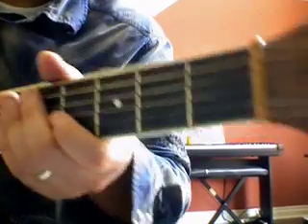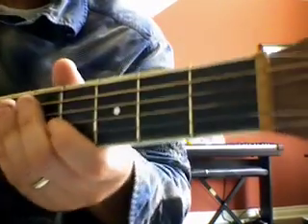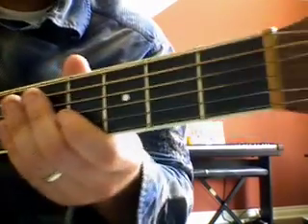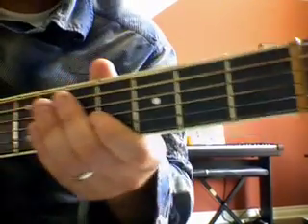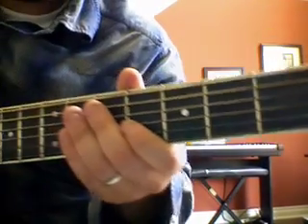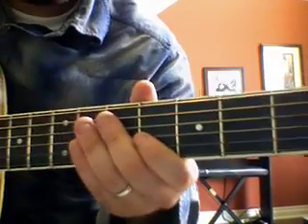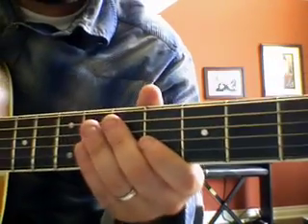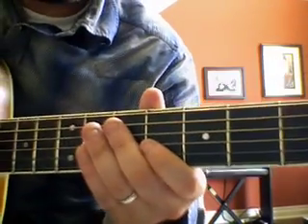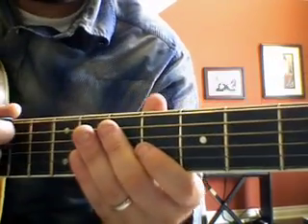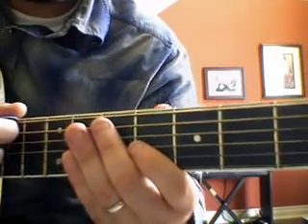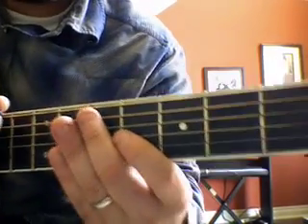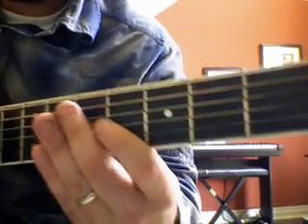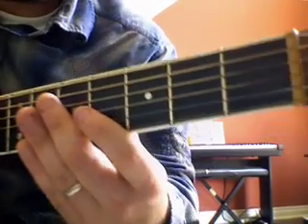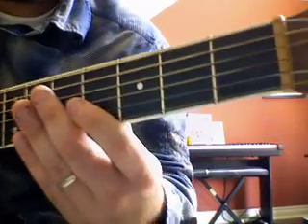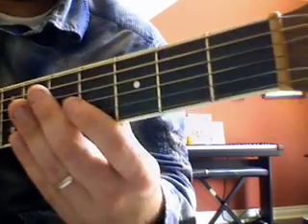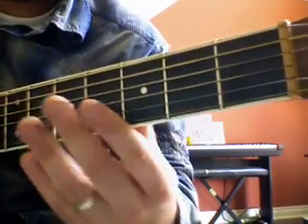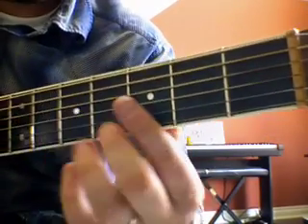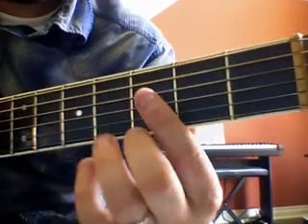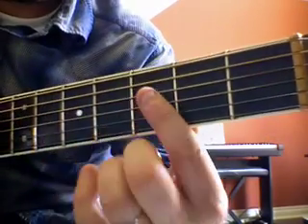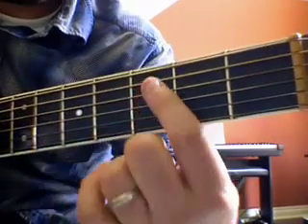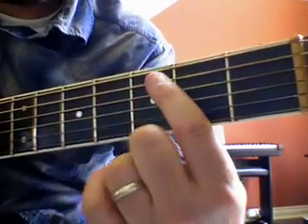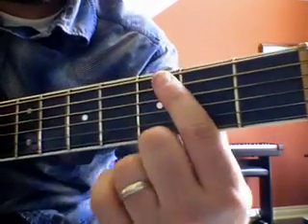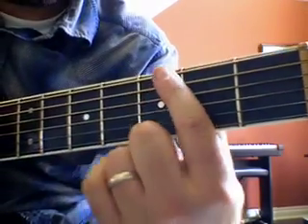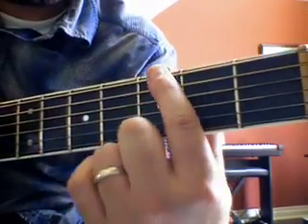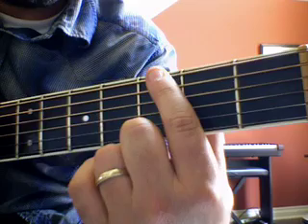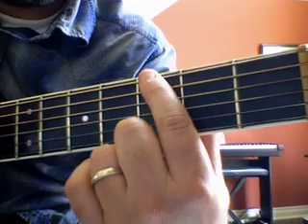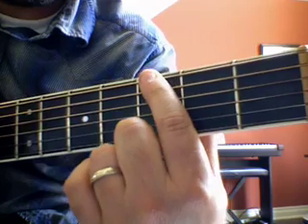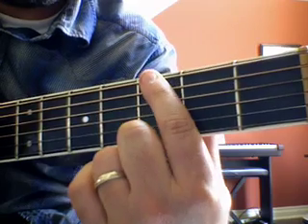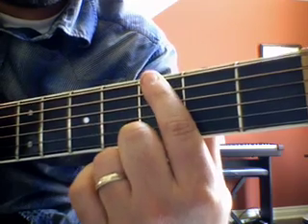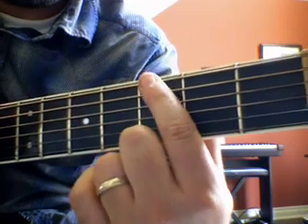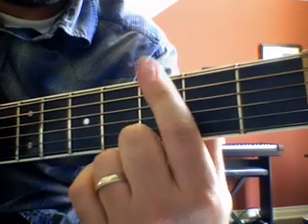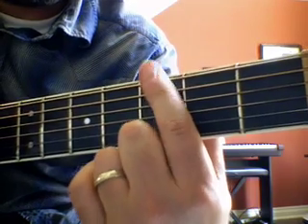Okay, here's the Jonas Brothers SOS song — the melody, the opening melody.